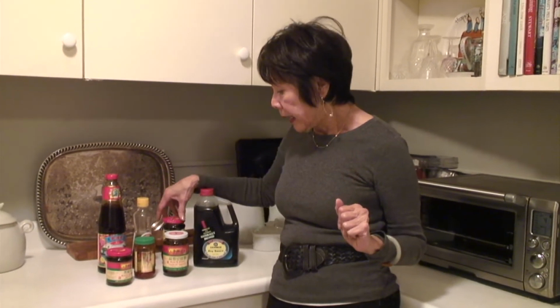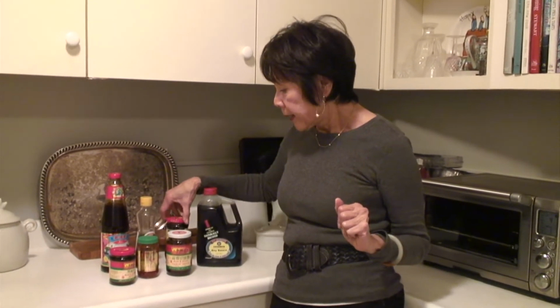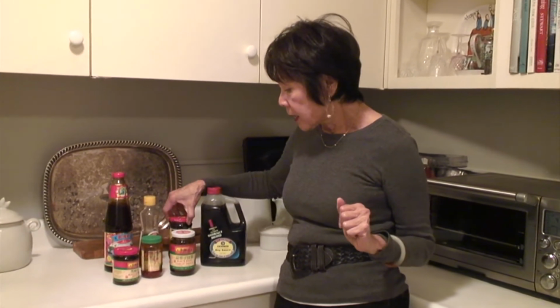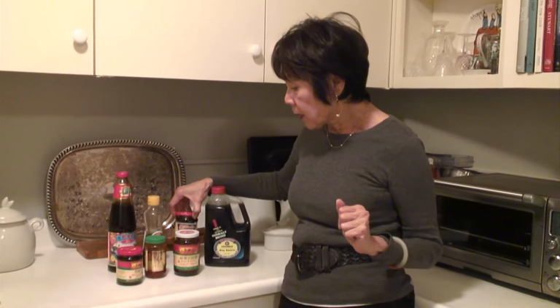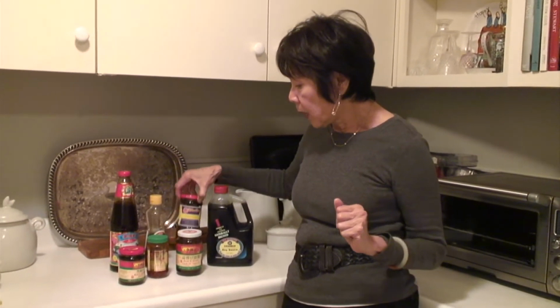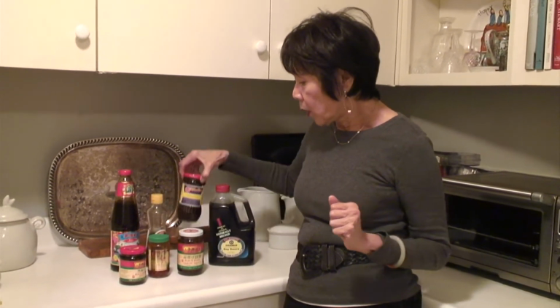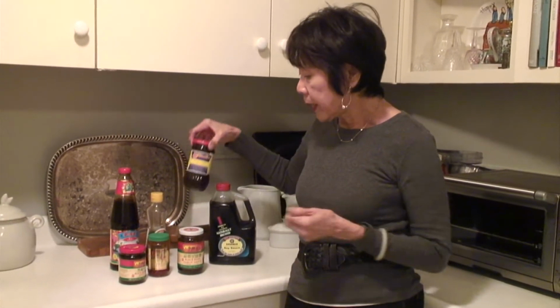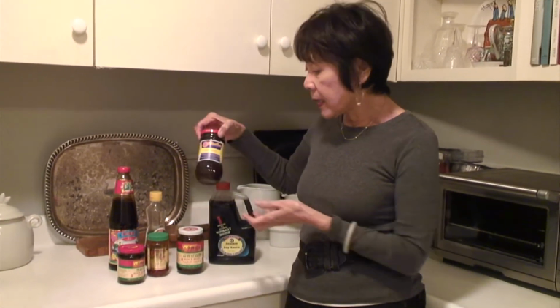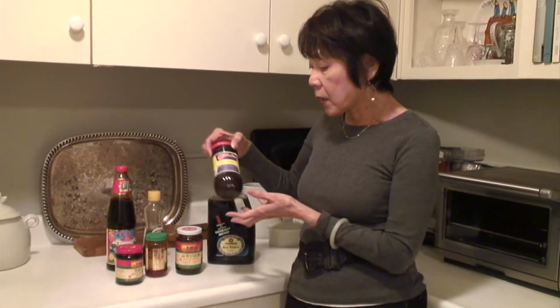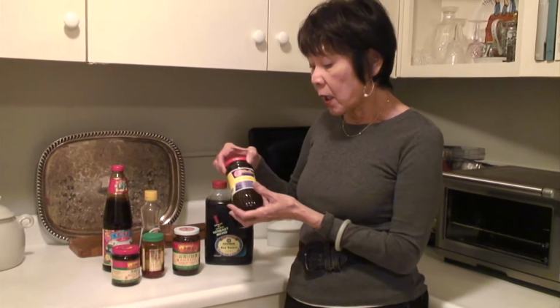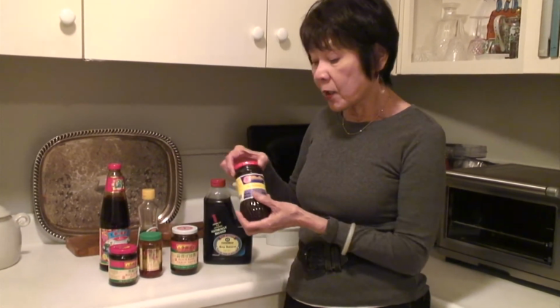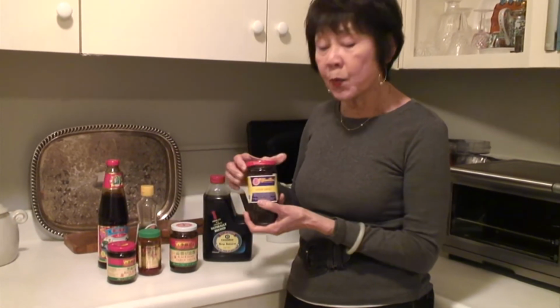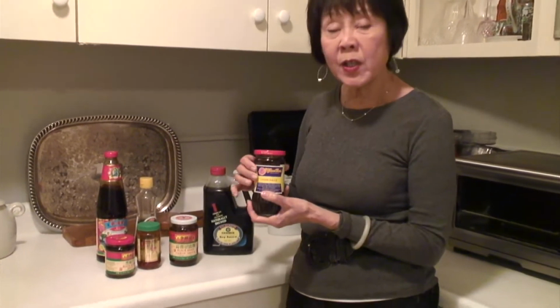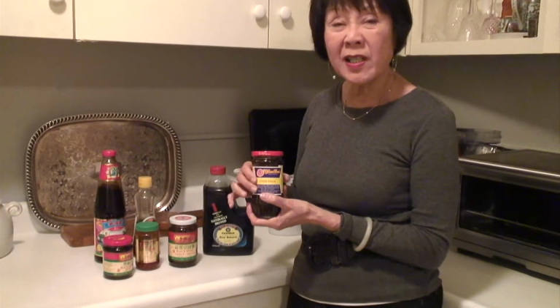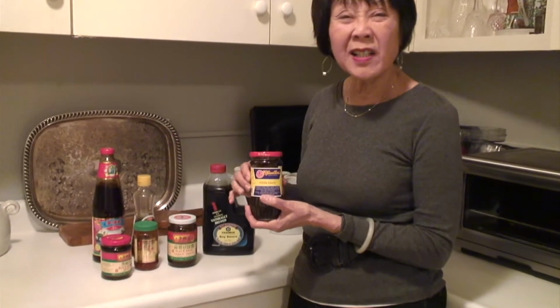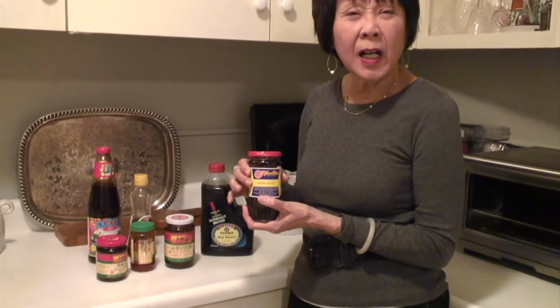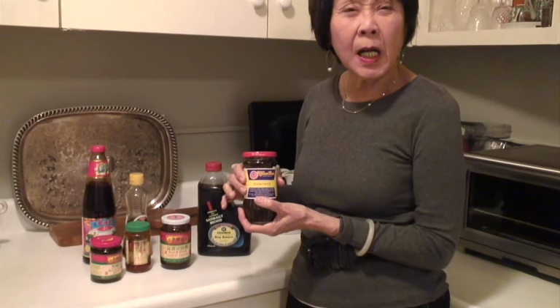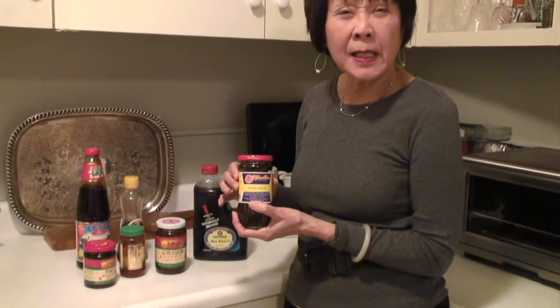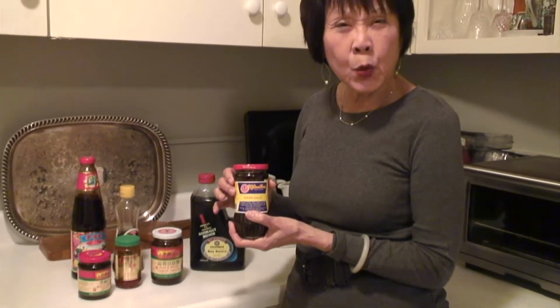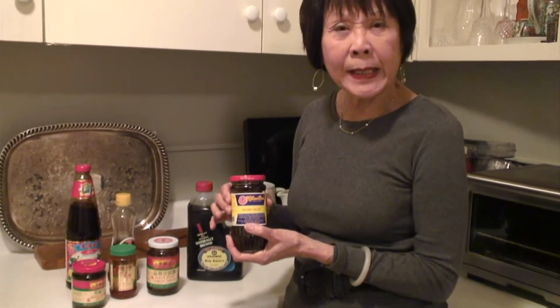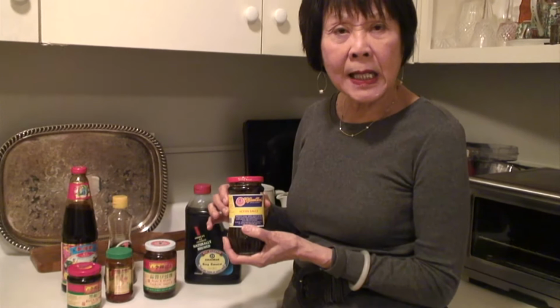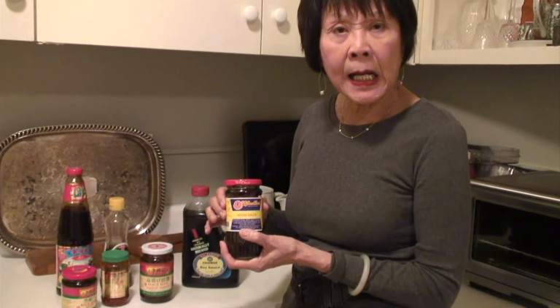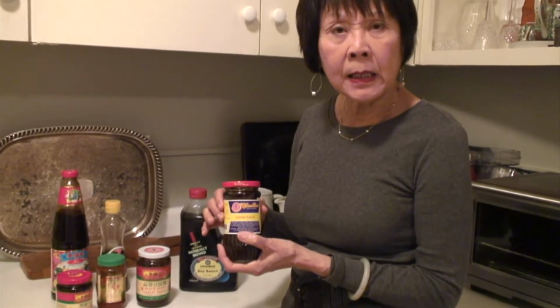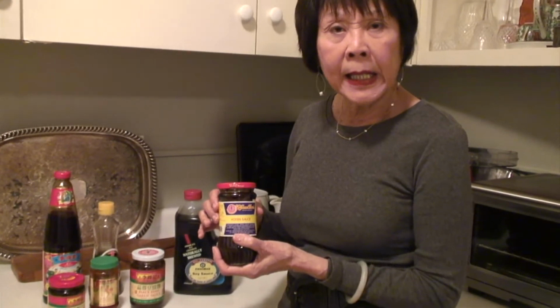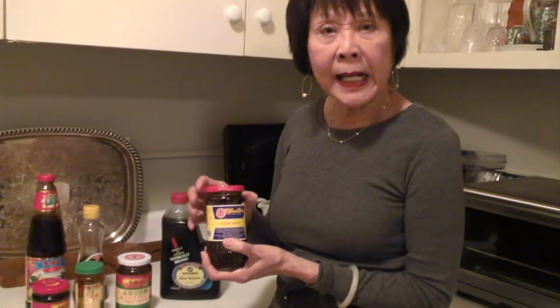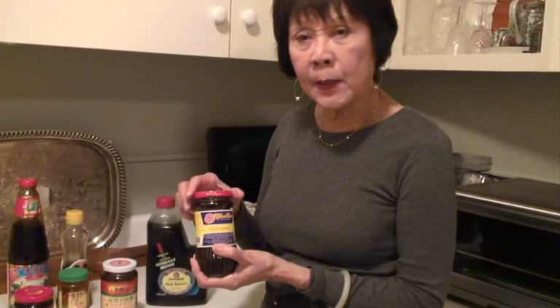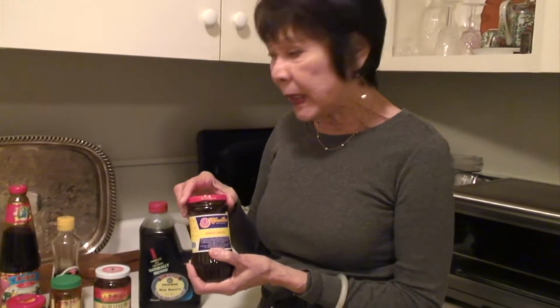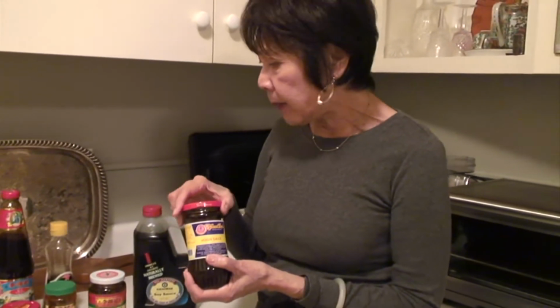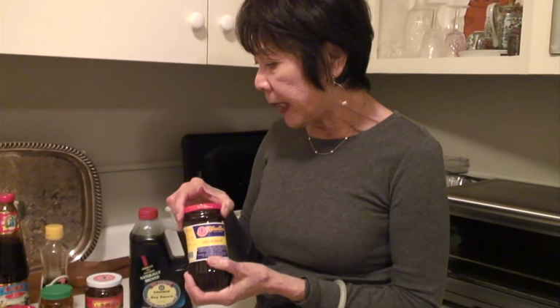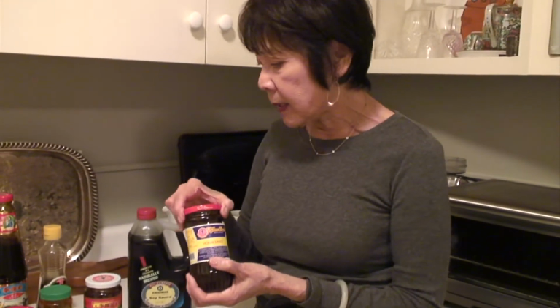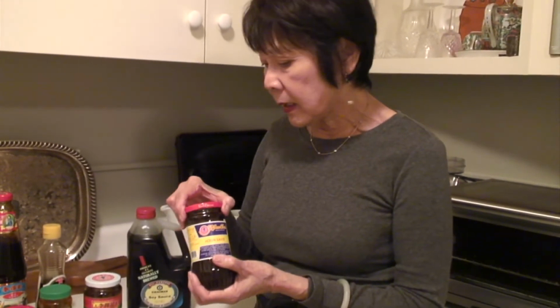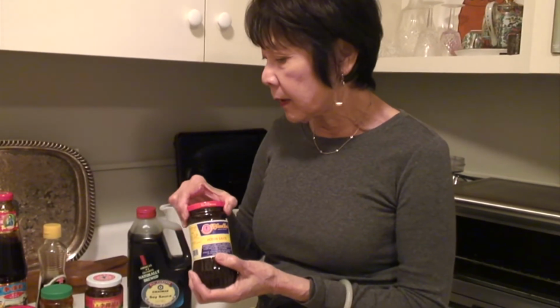This is hoisin sauce, which is on the sweet side — it has bean paste in it.